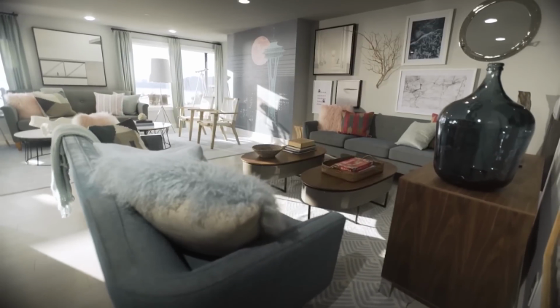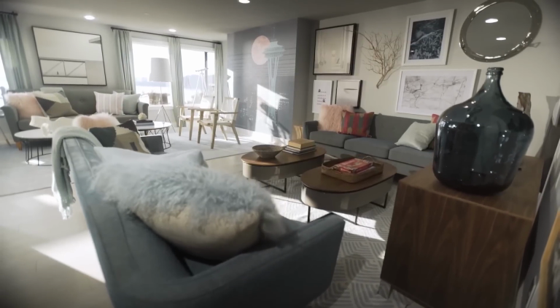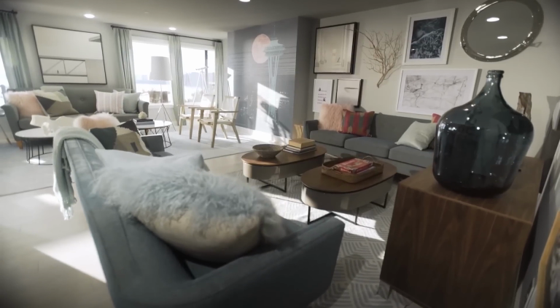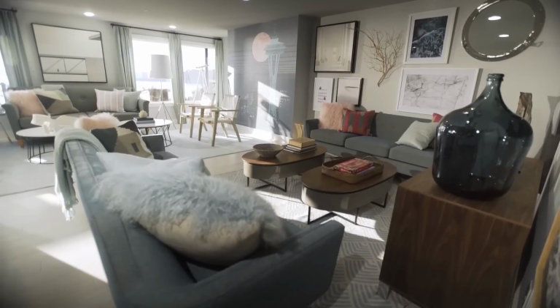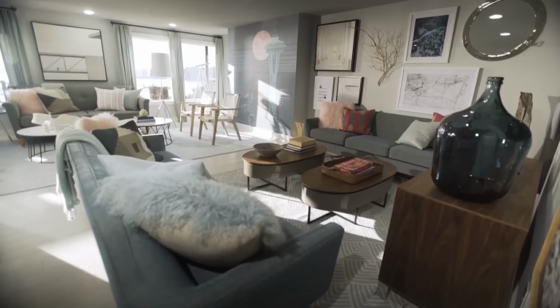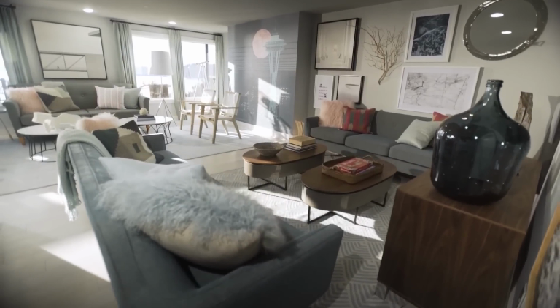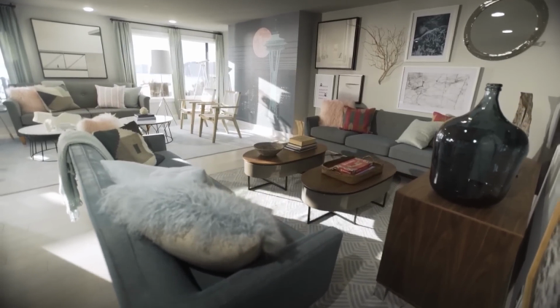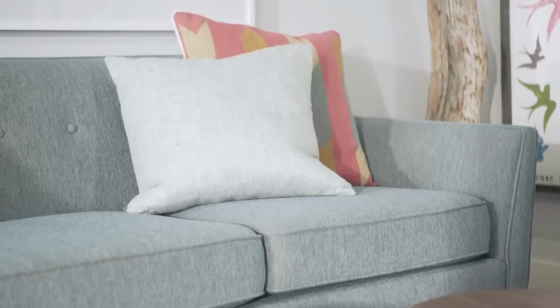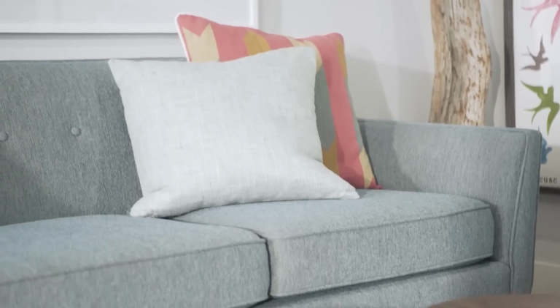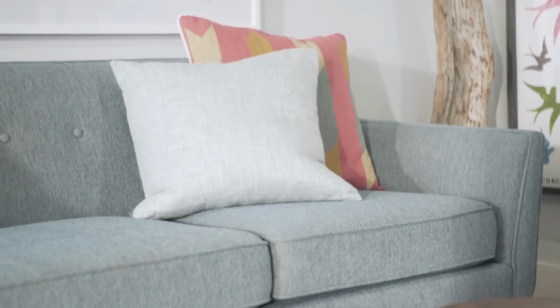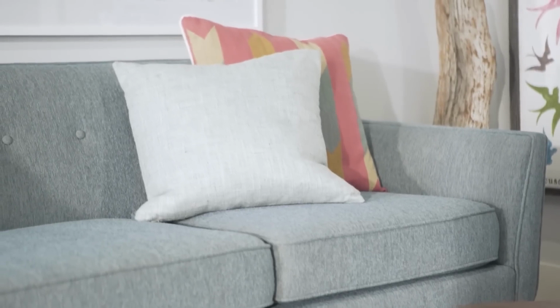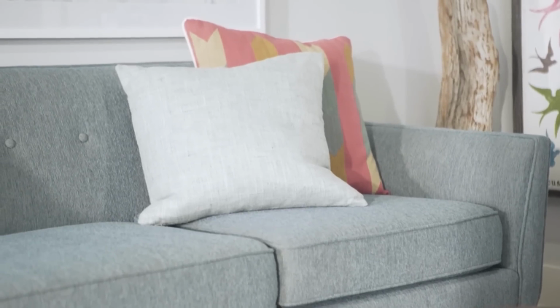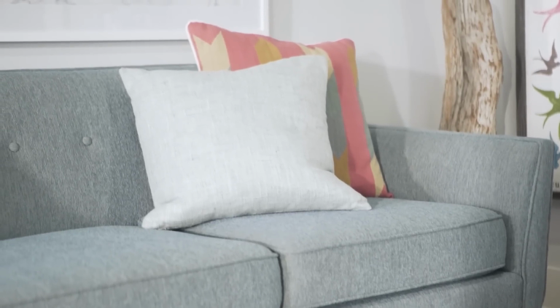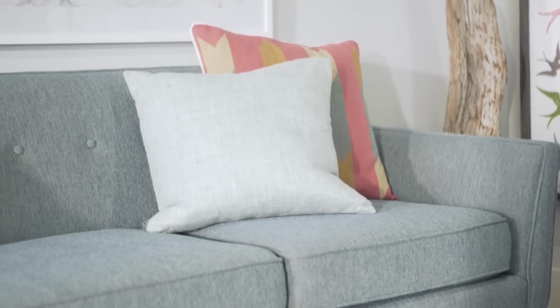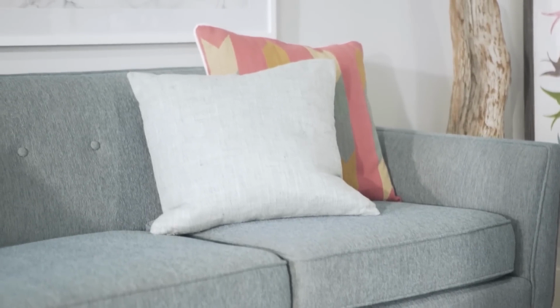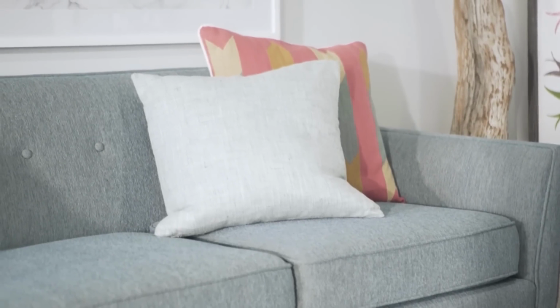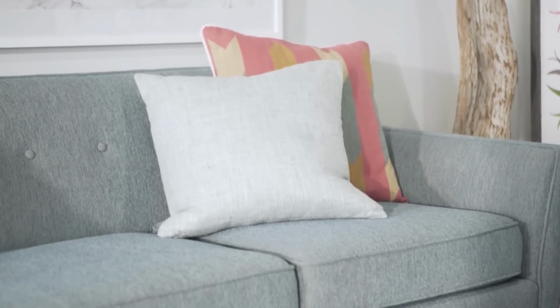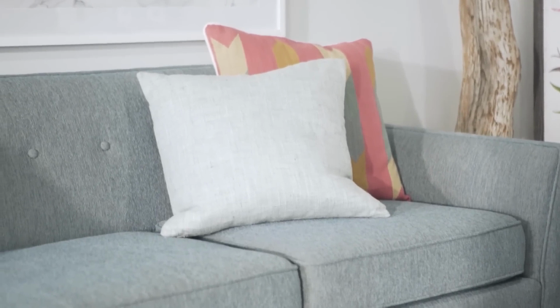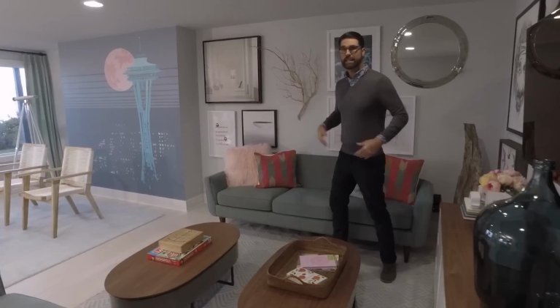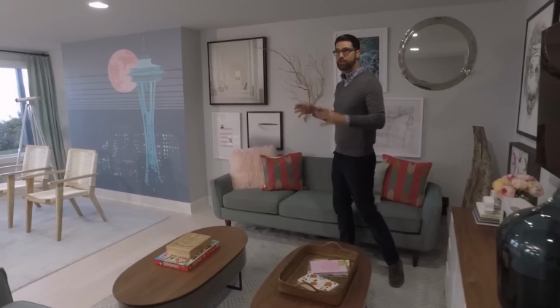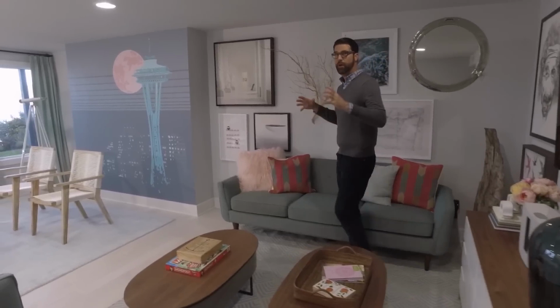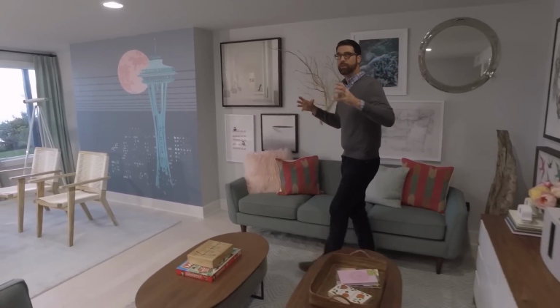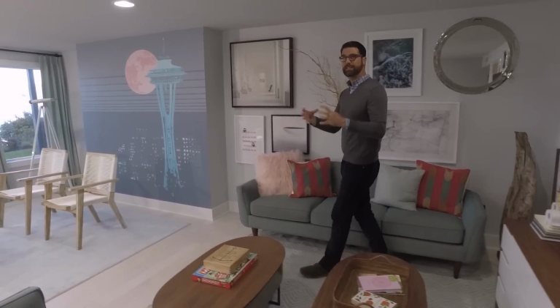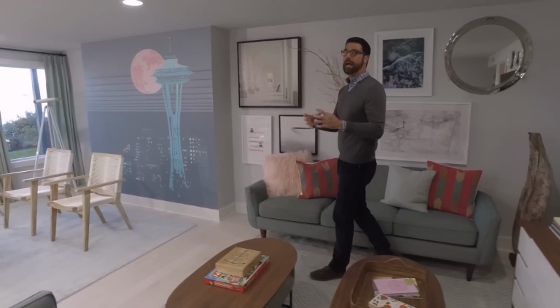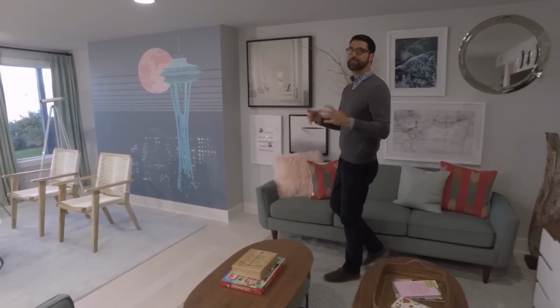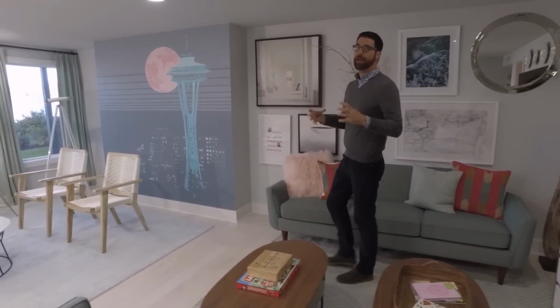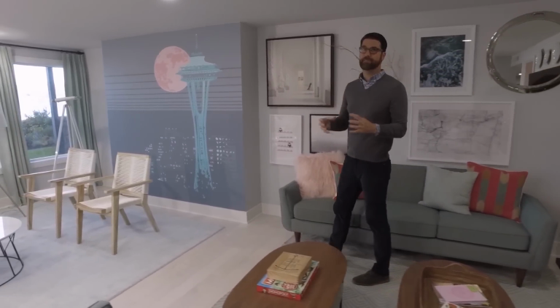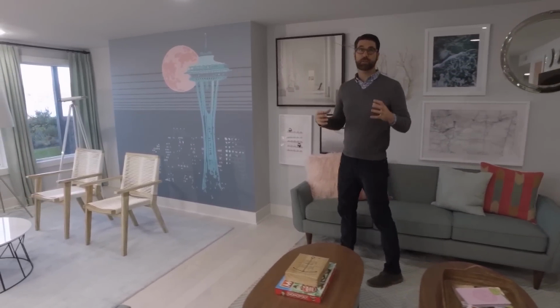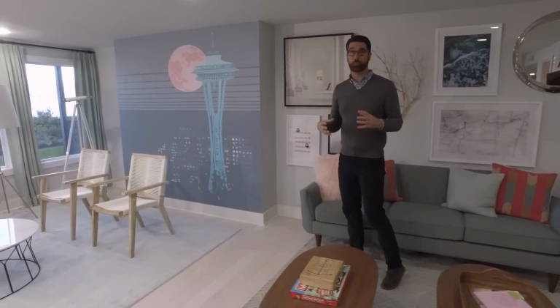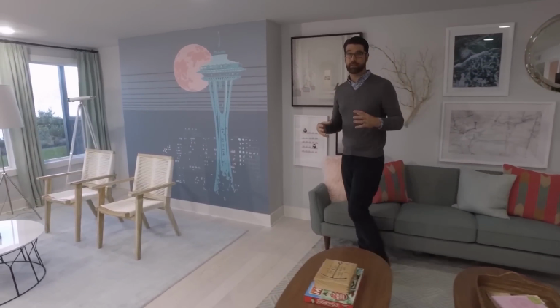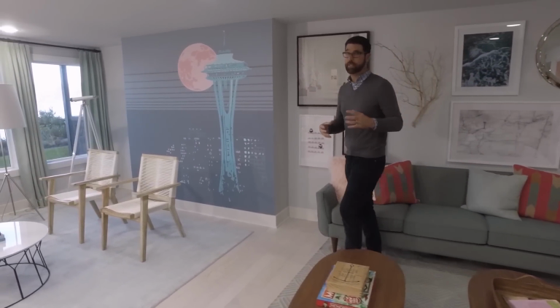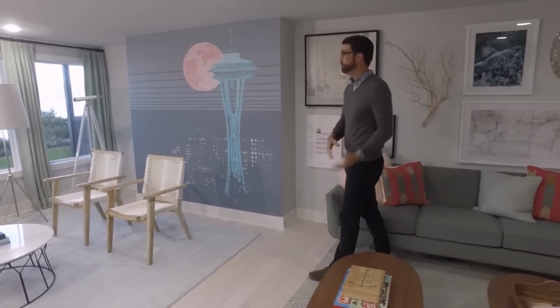Overall, I stuck with a palette of watery blues and watery greens, and here's how I really tied this pastel color palette together.